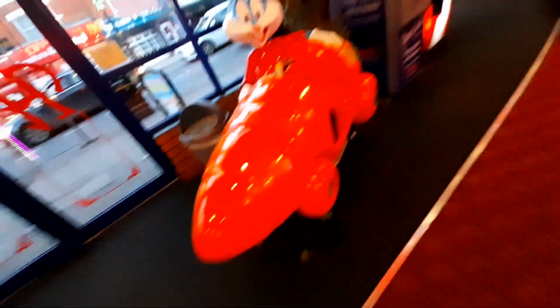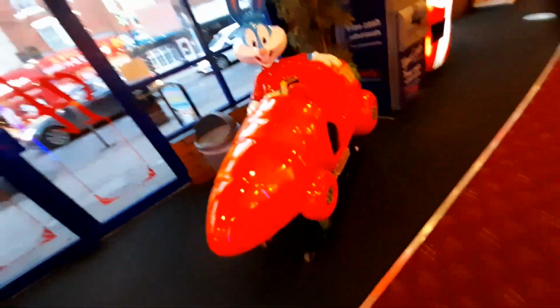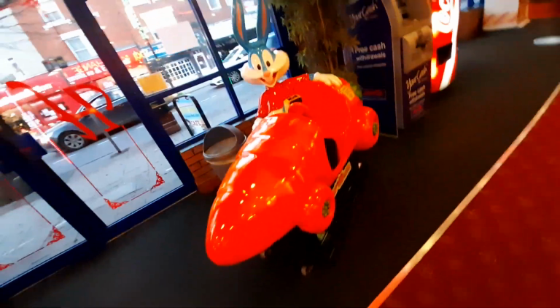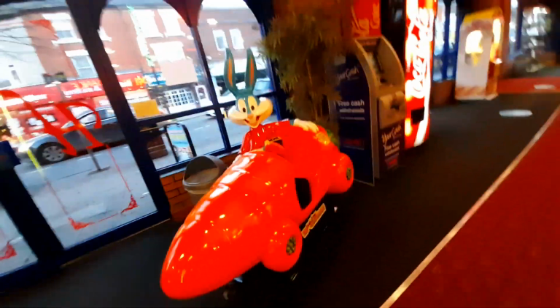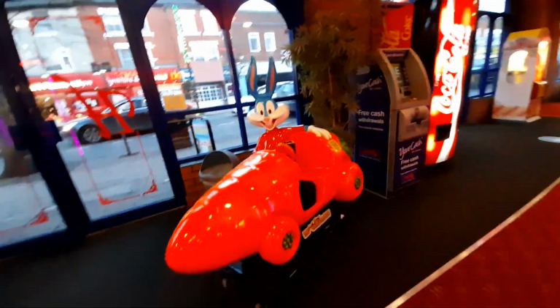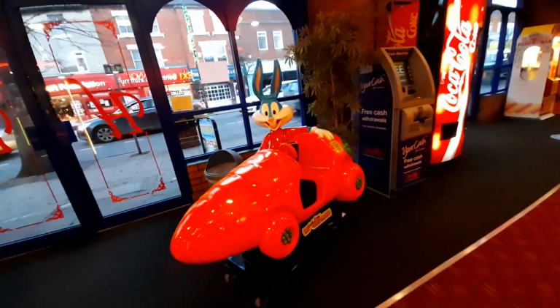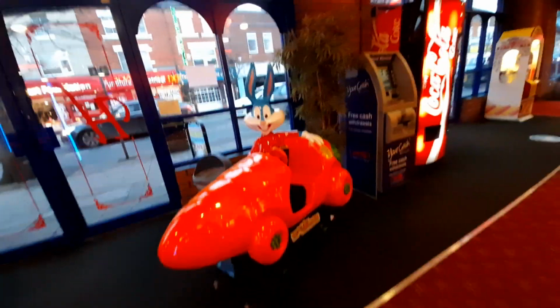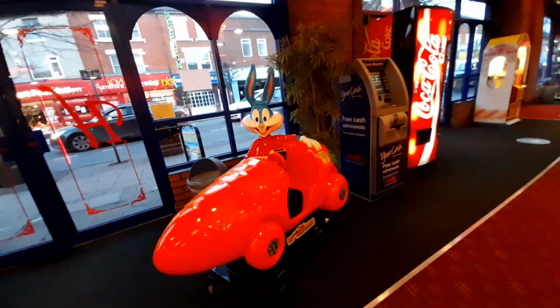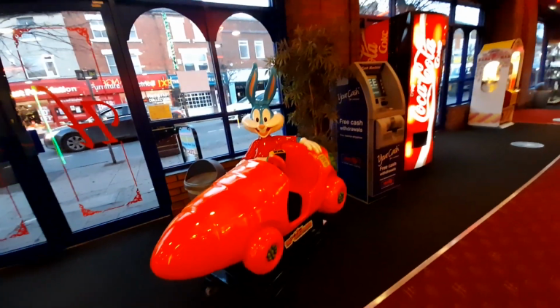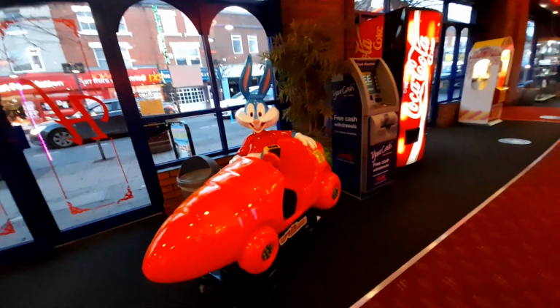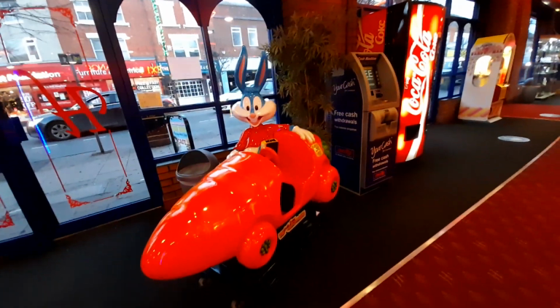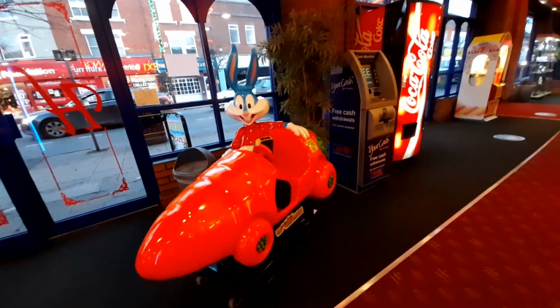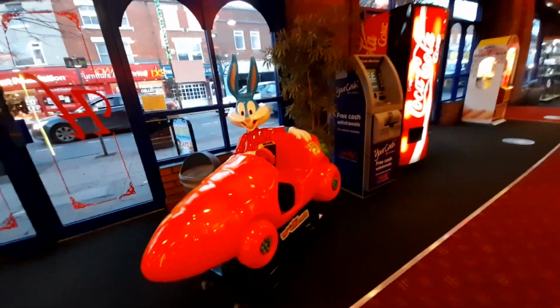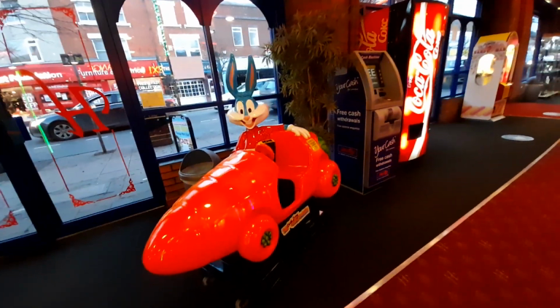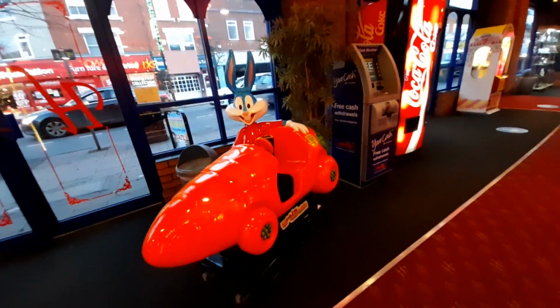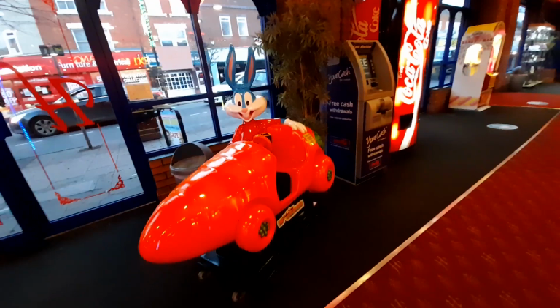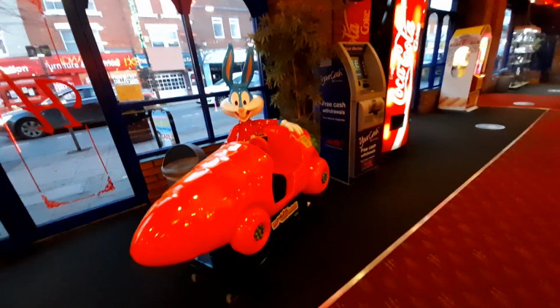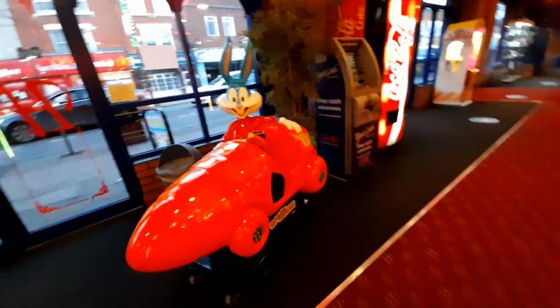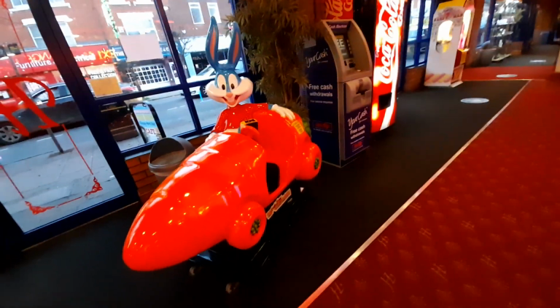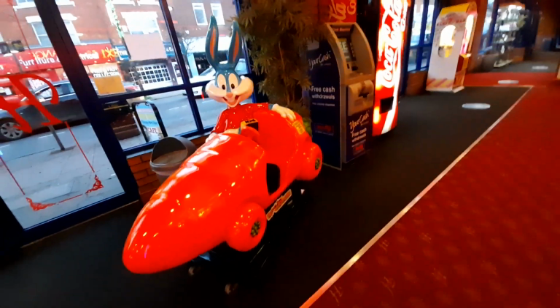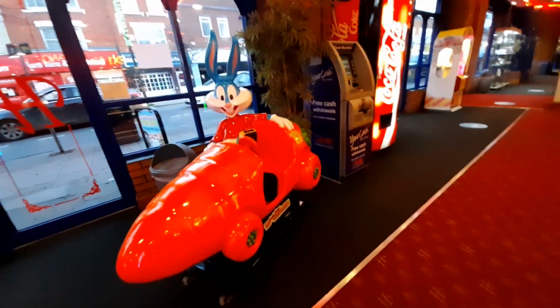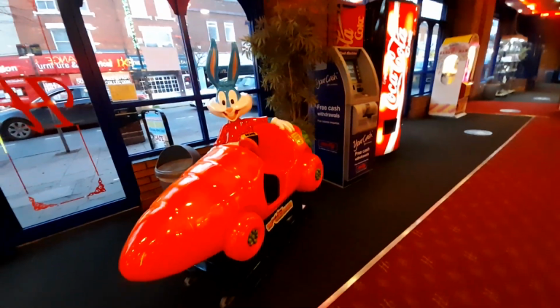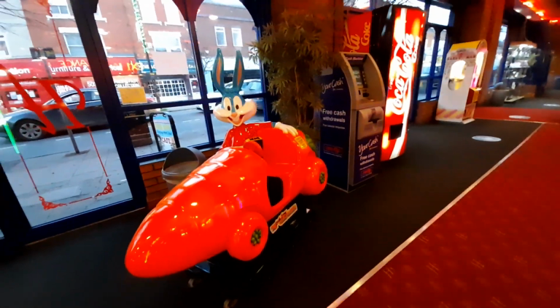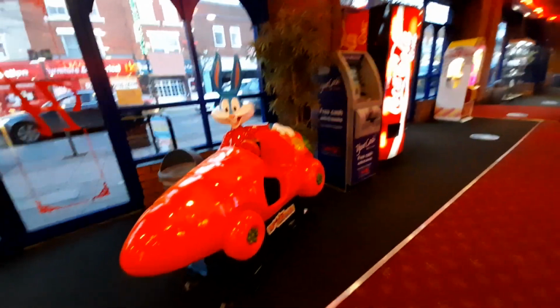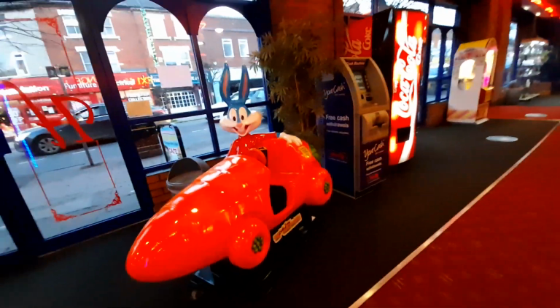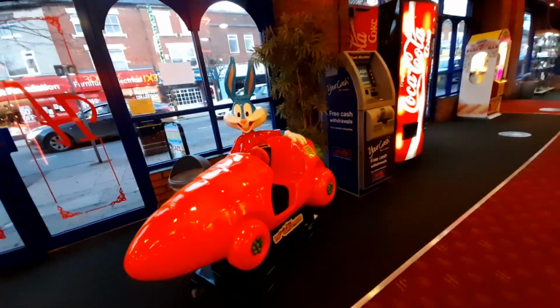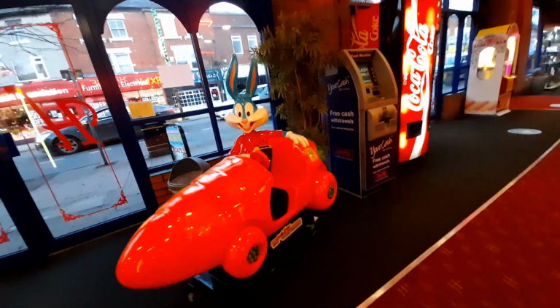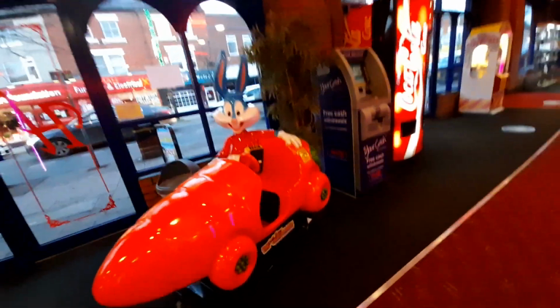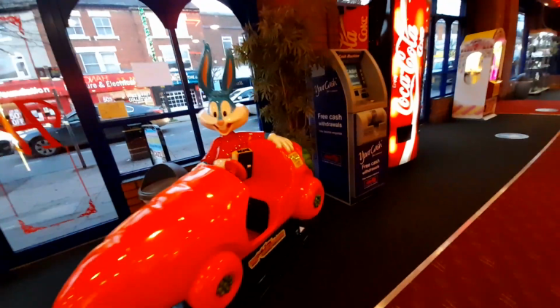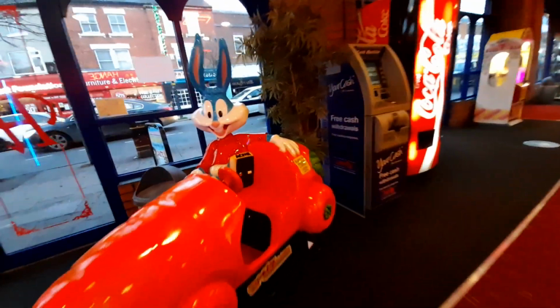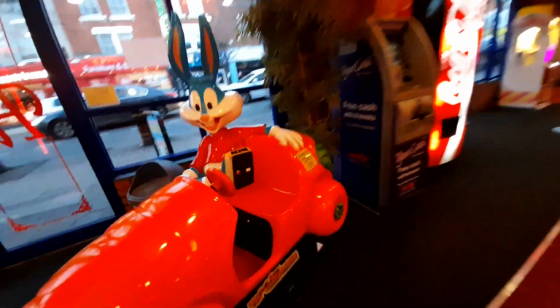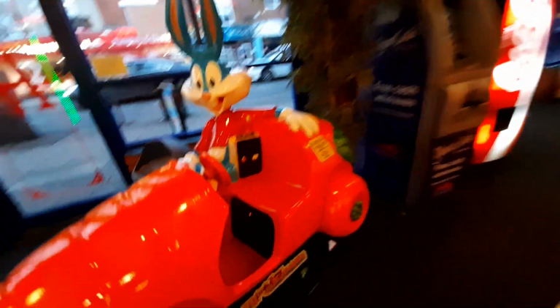Made by Bafco, about 1998 or 1997. Underlicensed from Warner Bros.